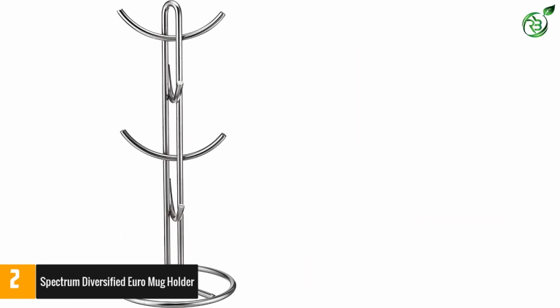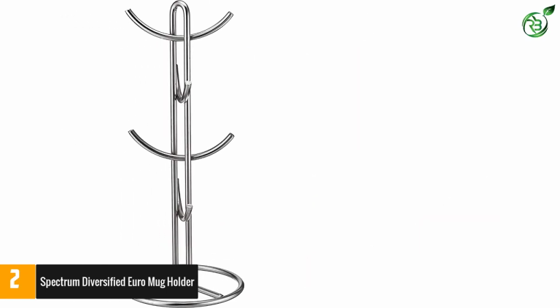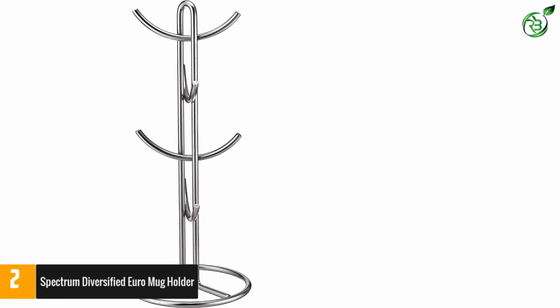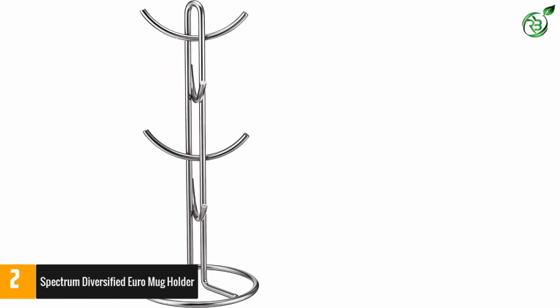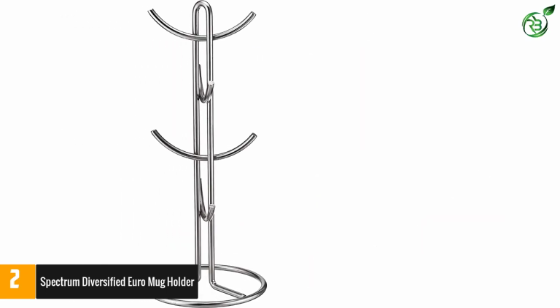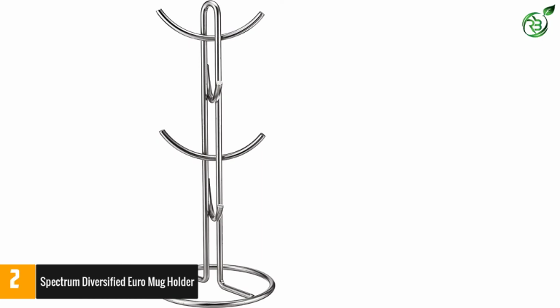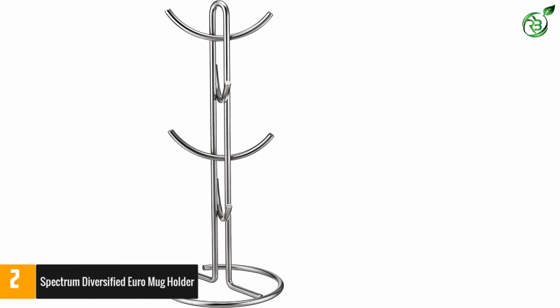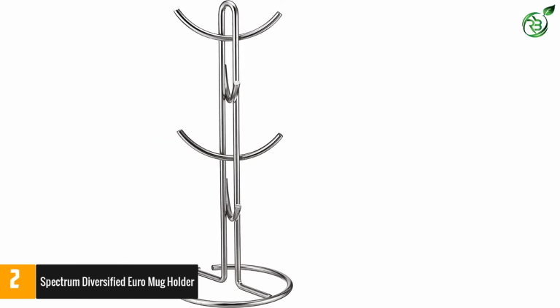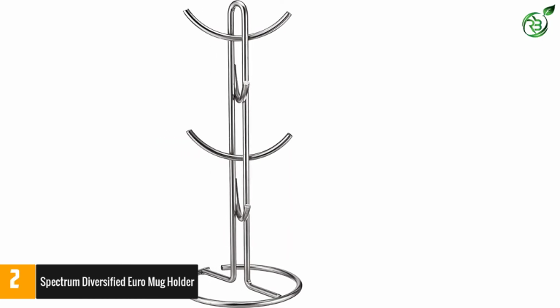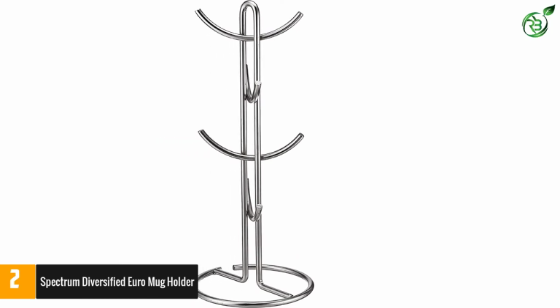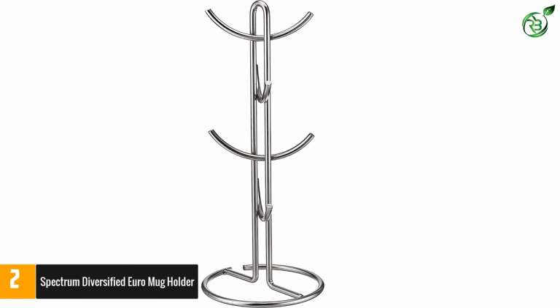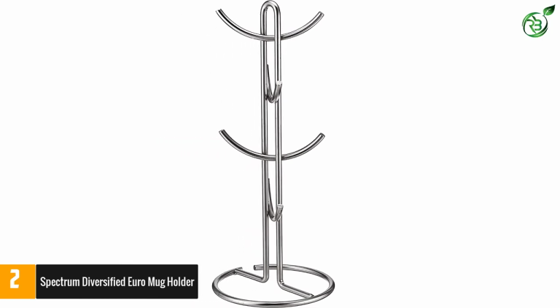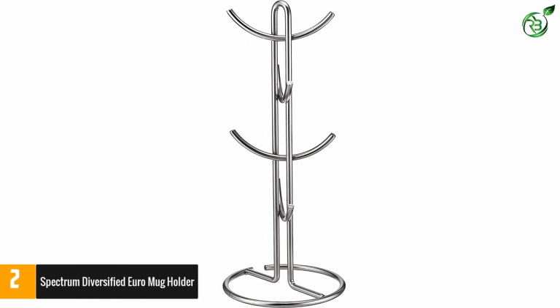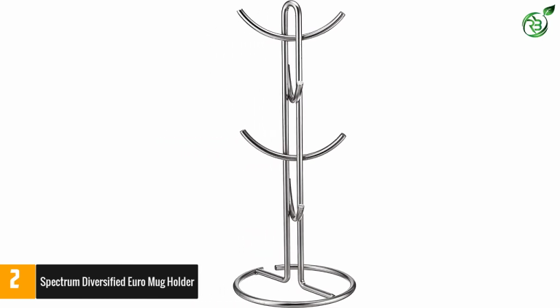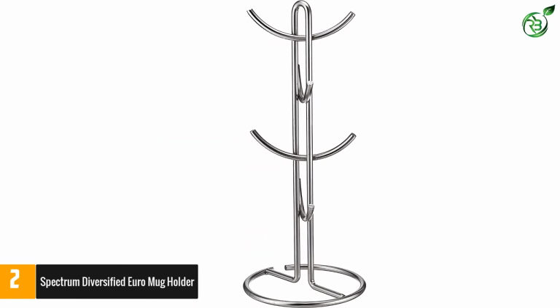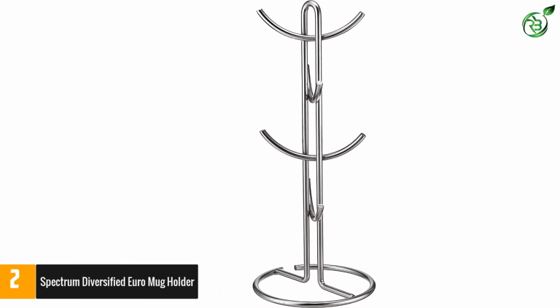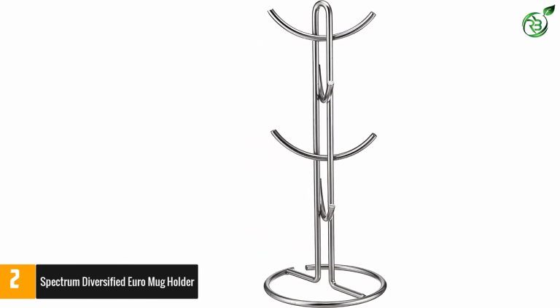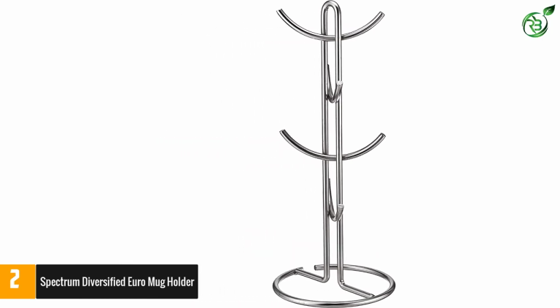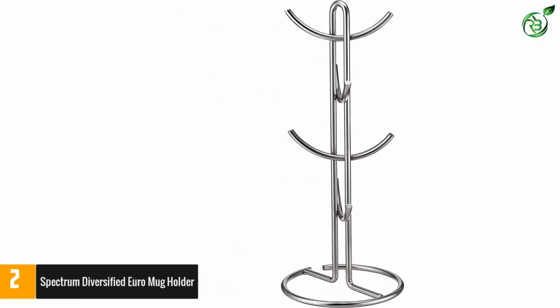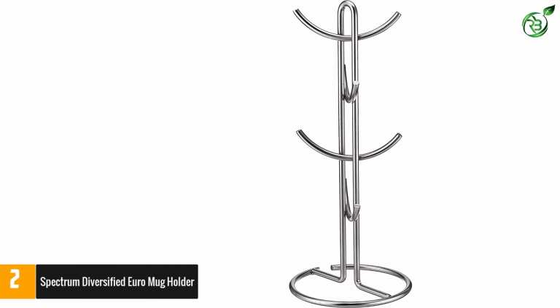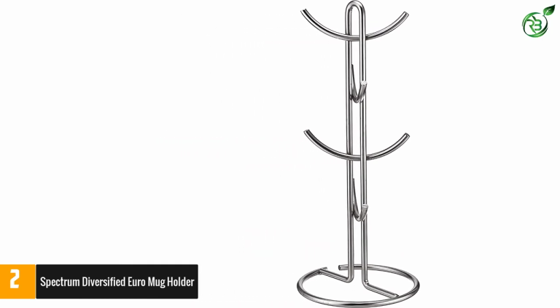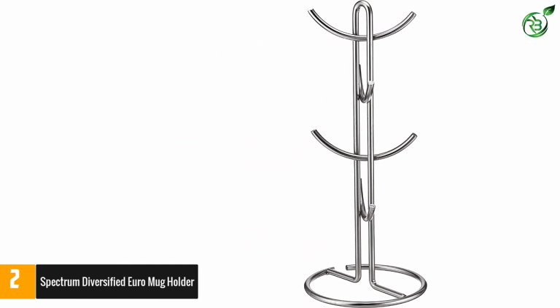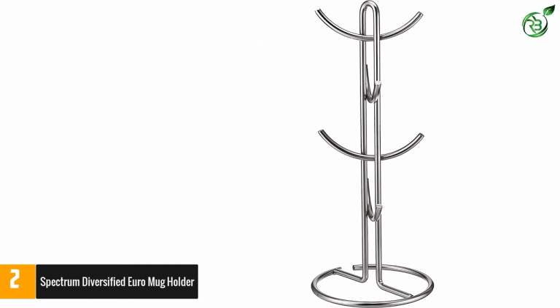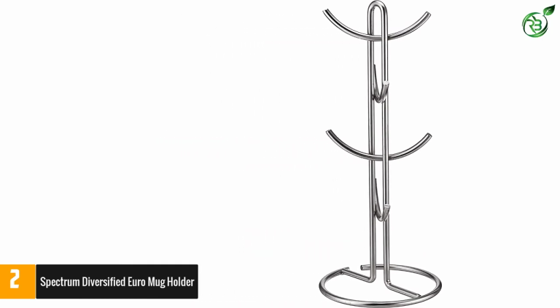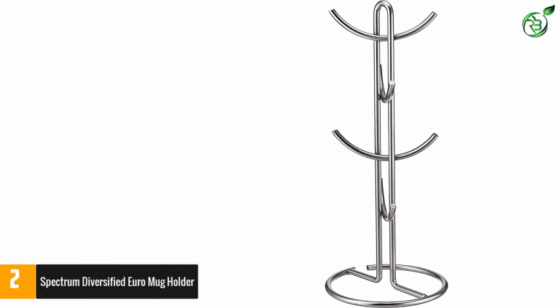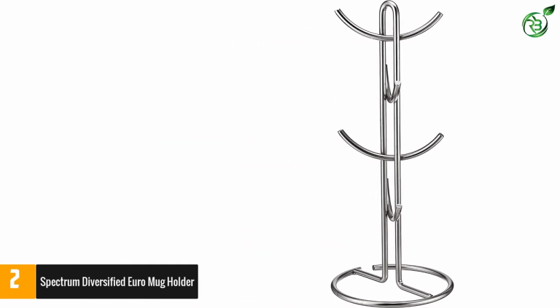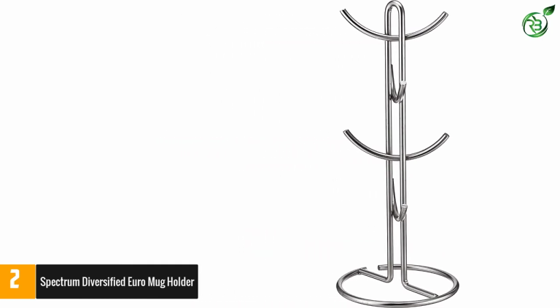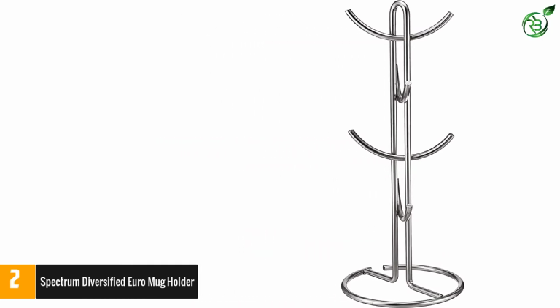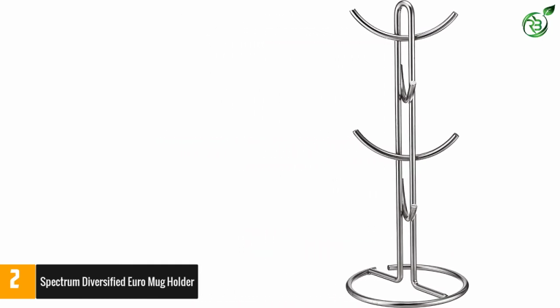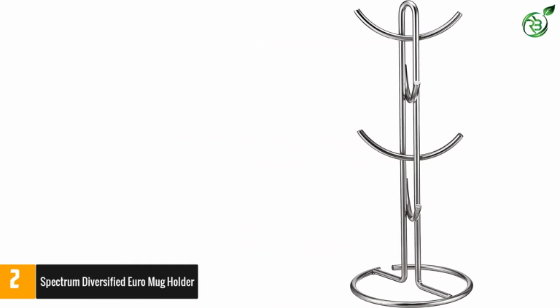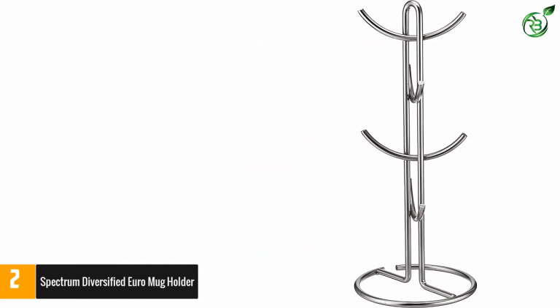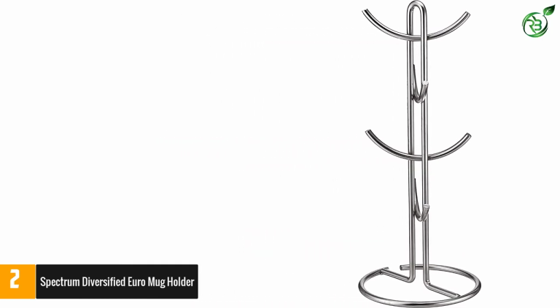With beautiful mugs on its branches, this holder surely can take center stage in your kitchen countertop.